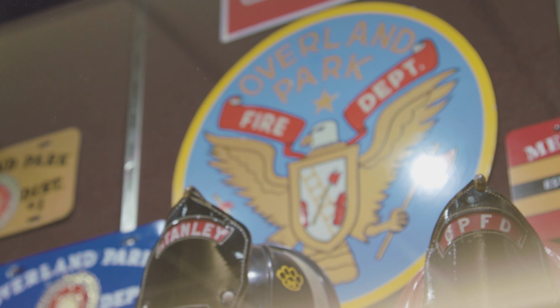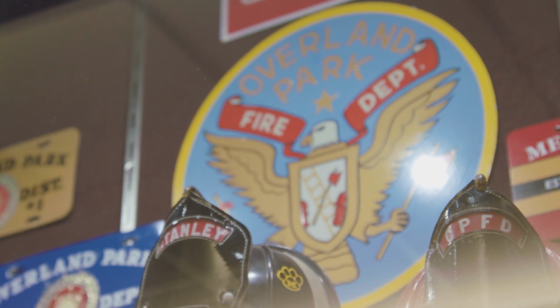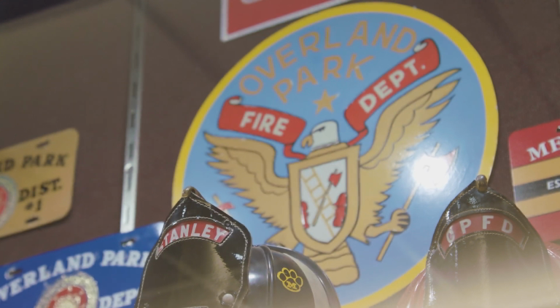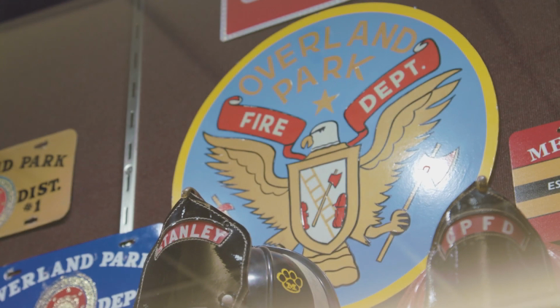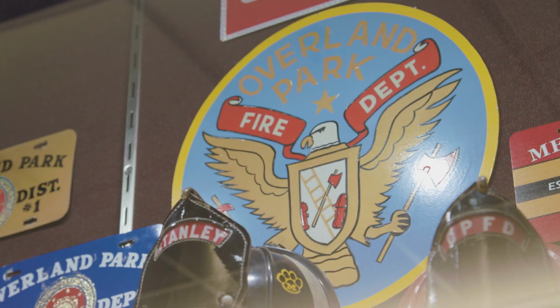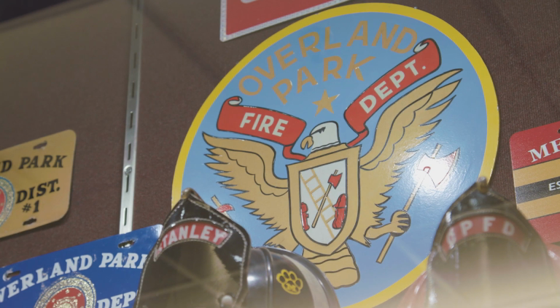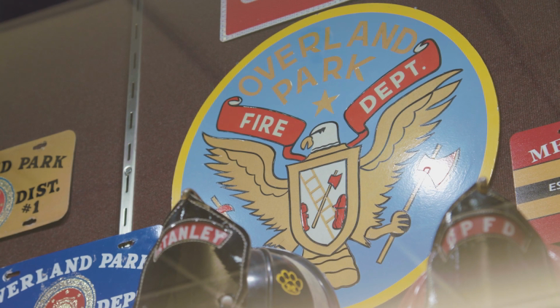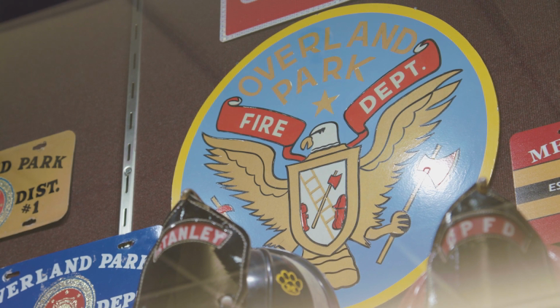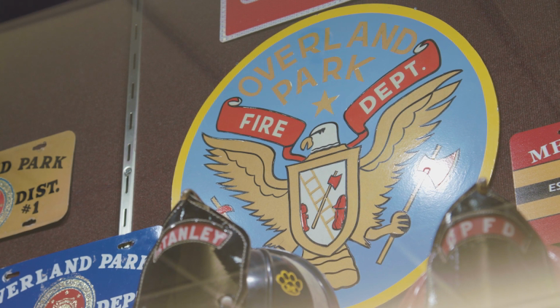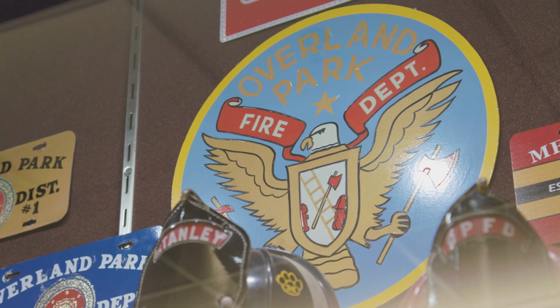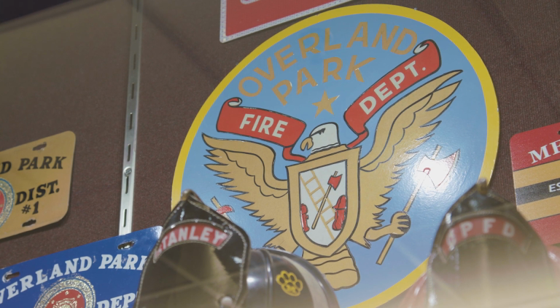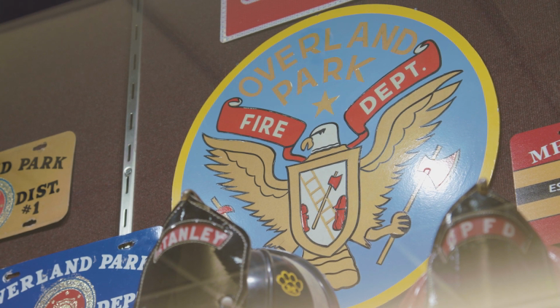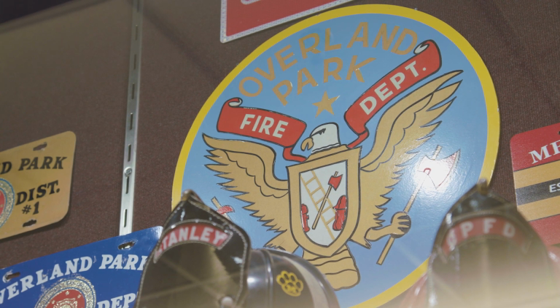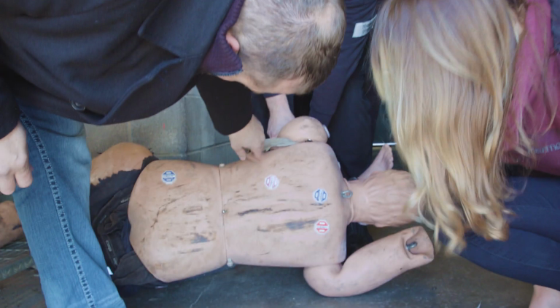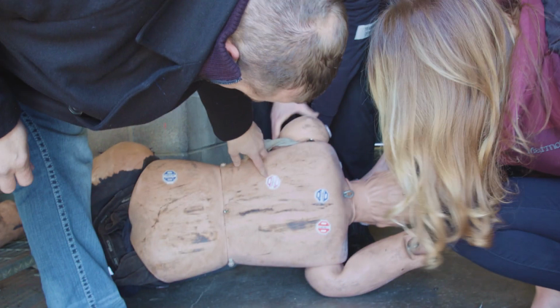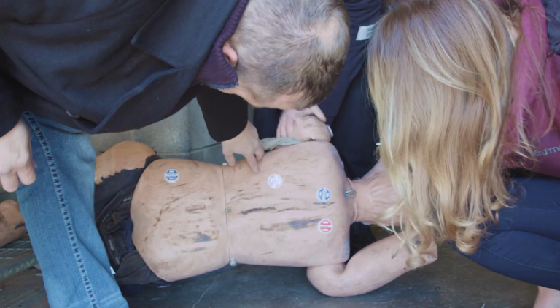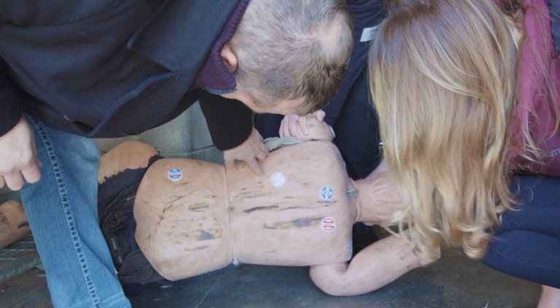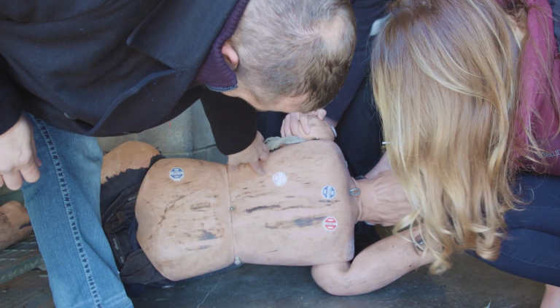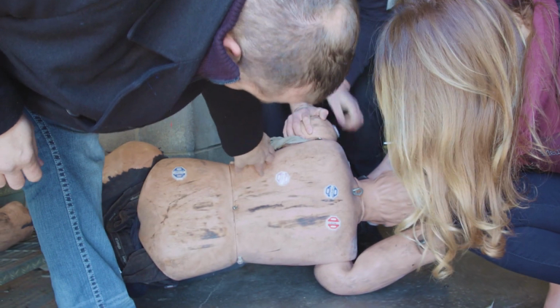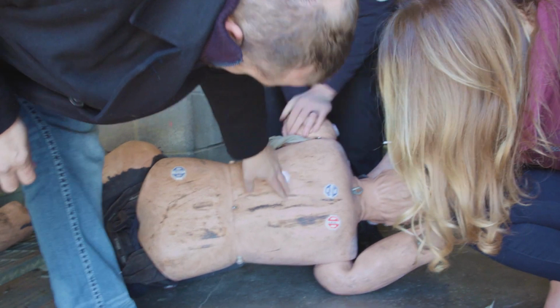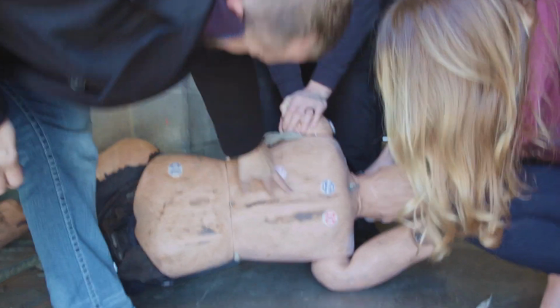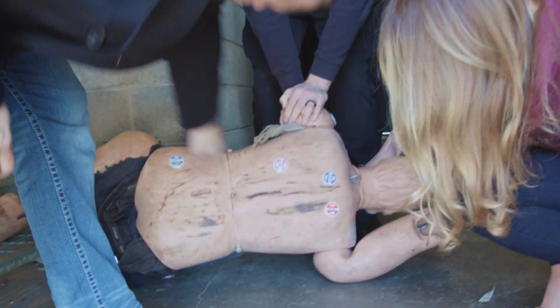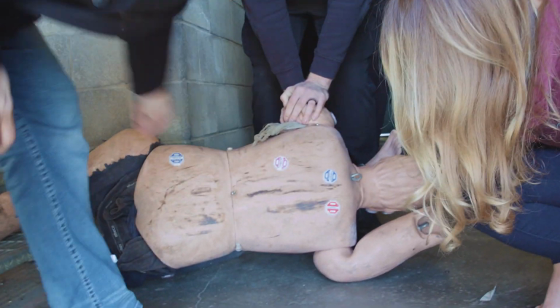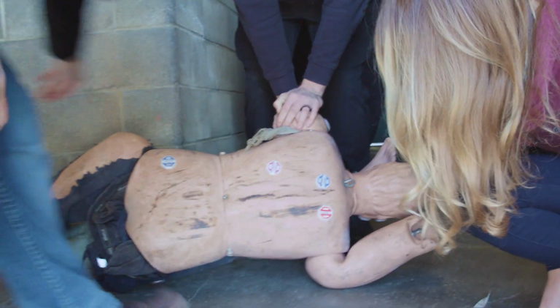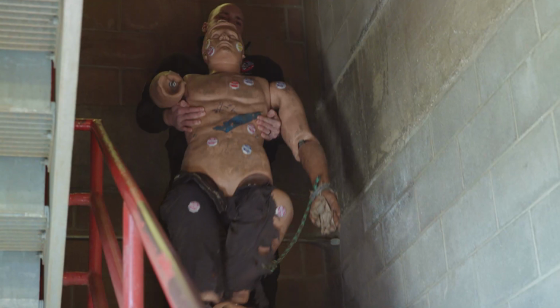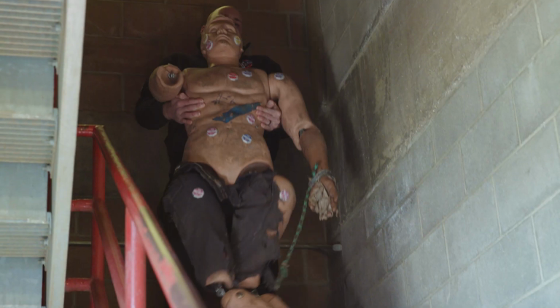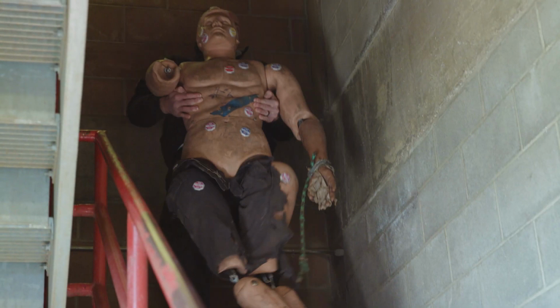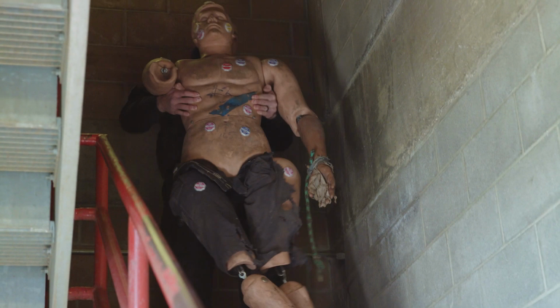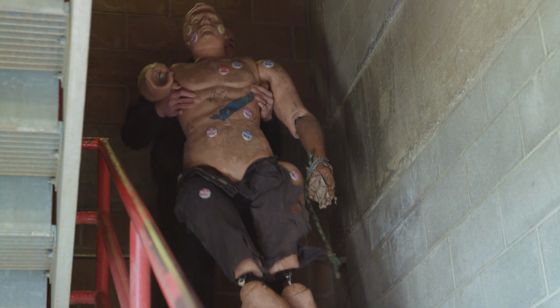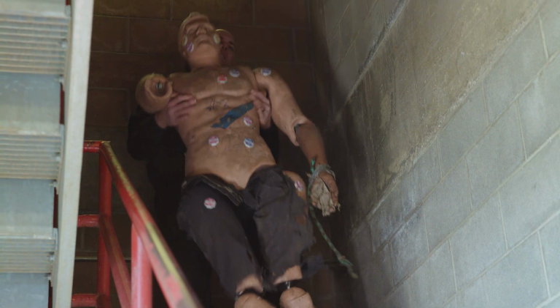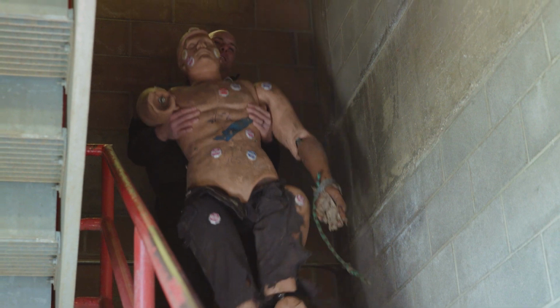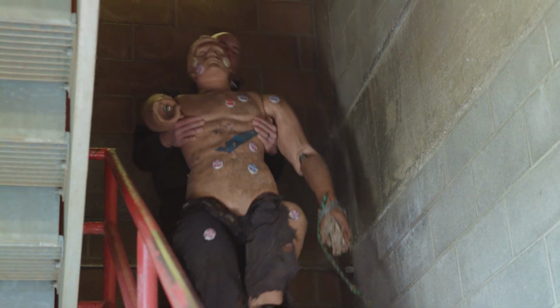With the help of the Overland Park Fire Department, the team will test how dangerous a fall is from stairs.